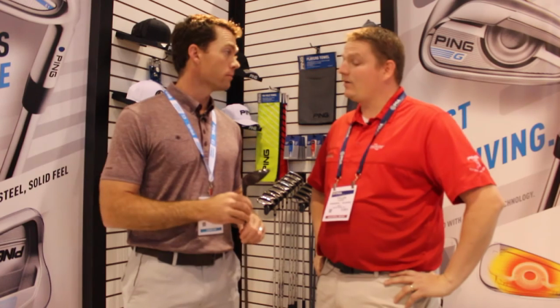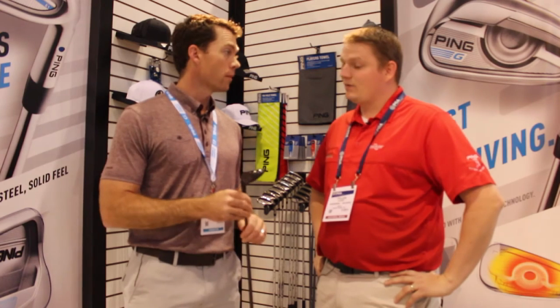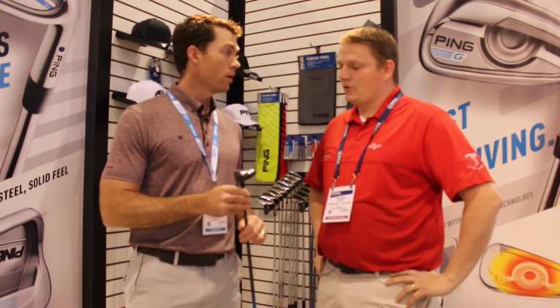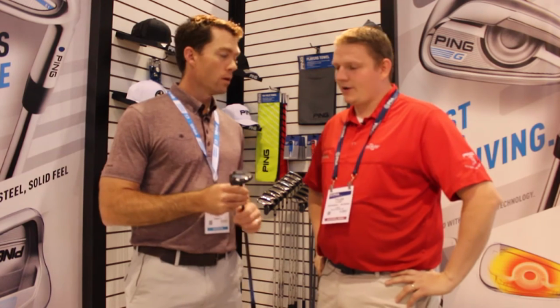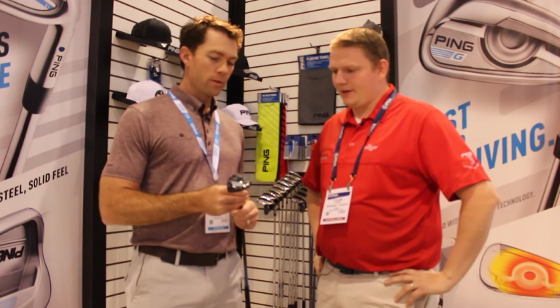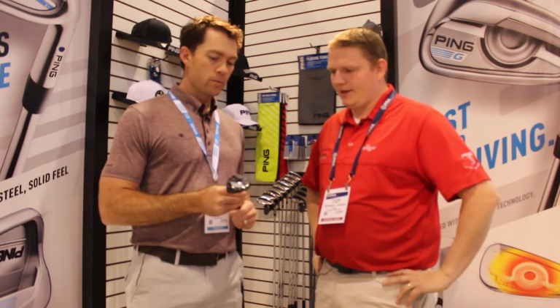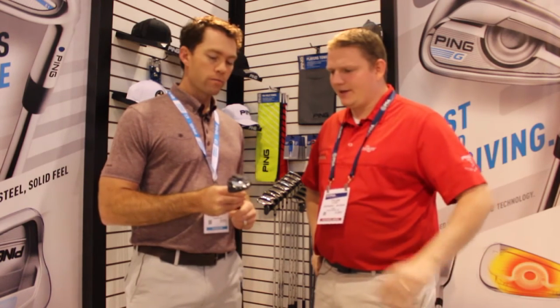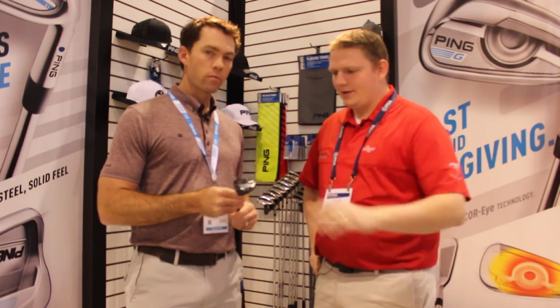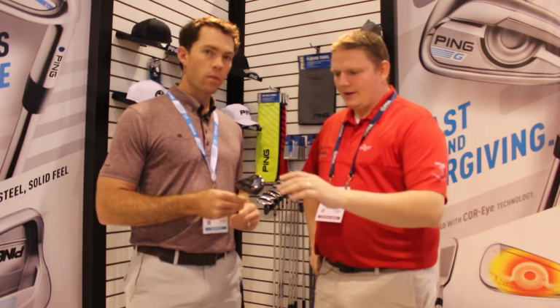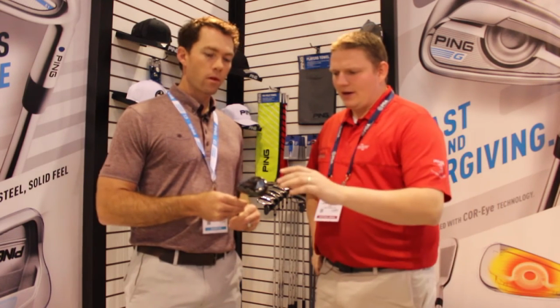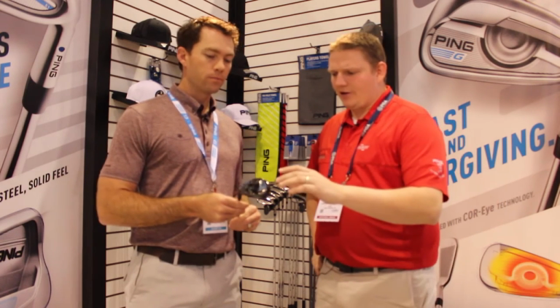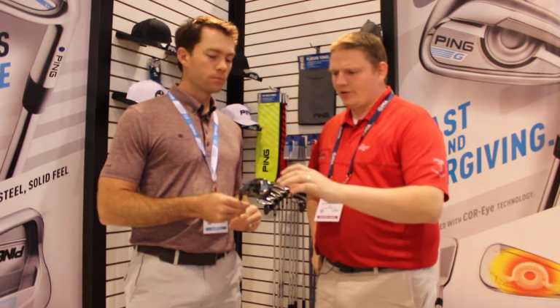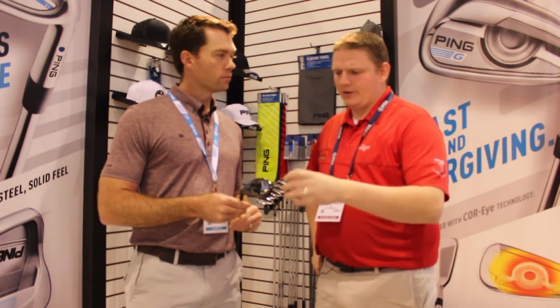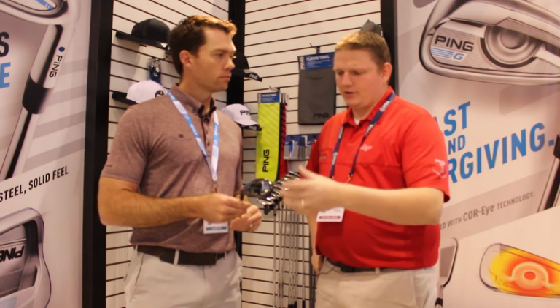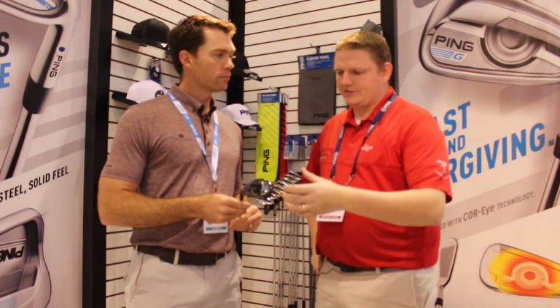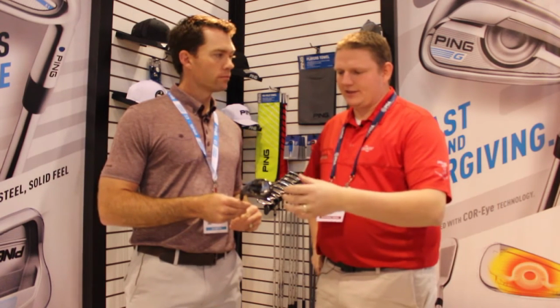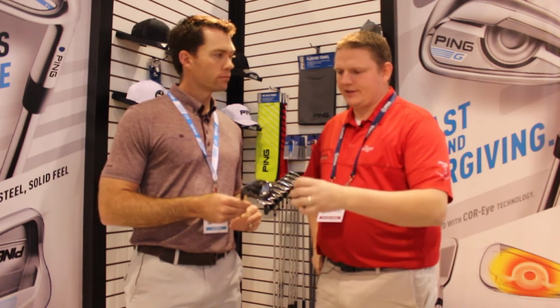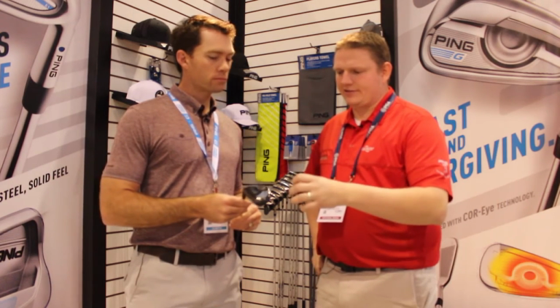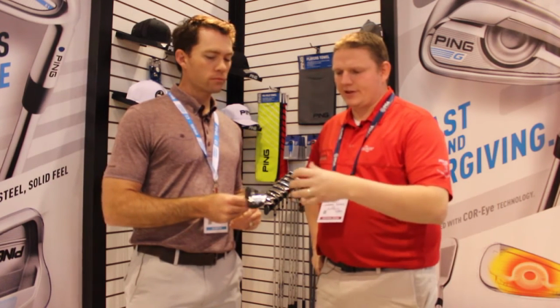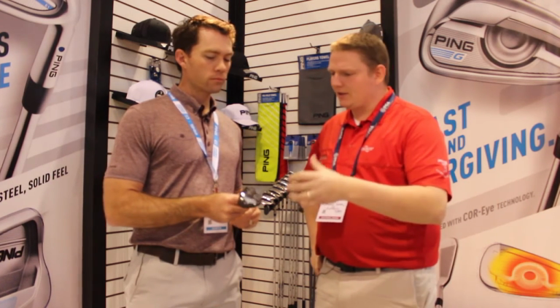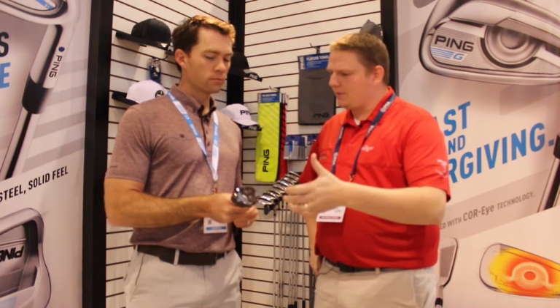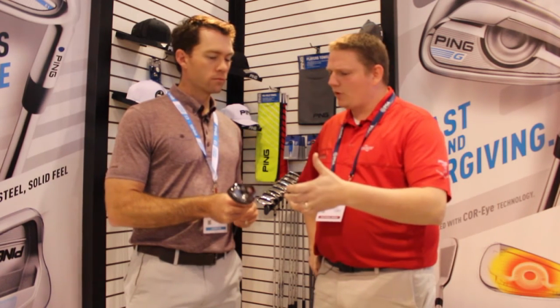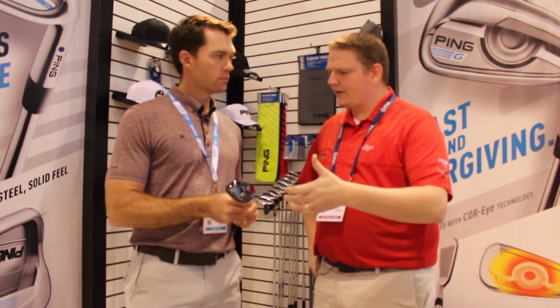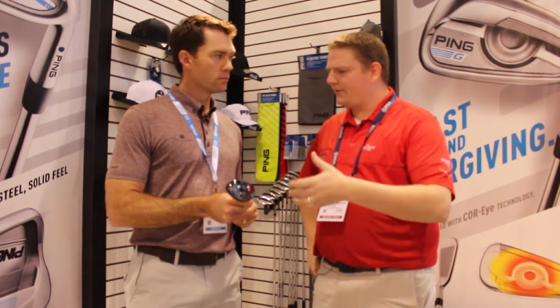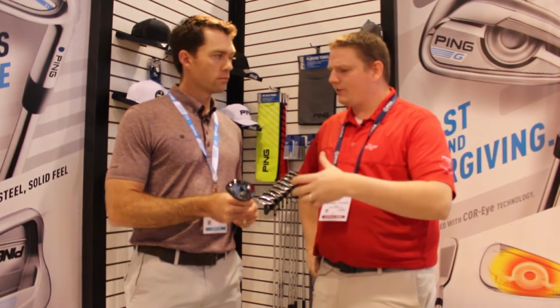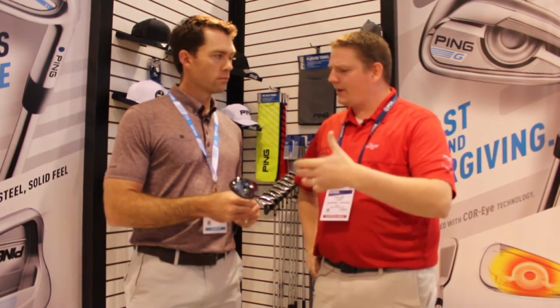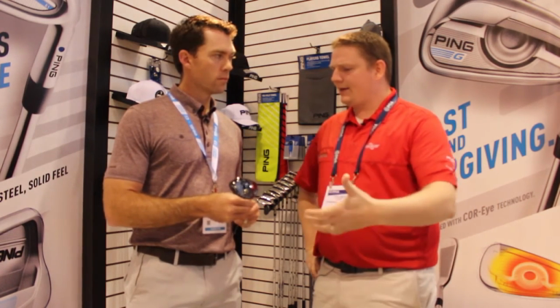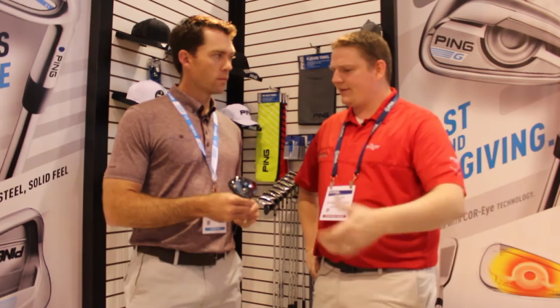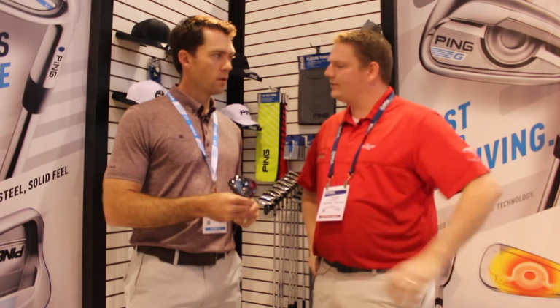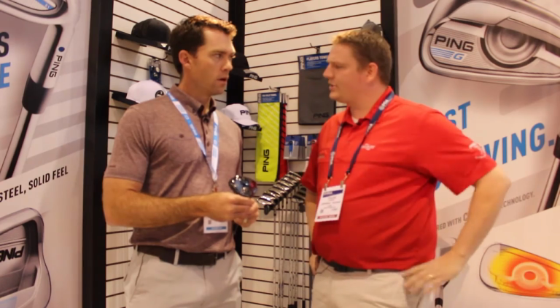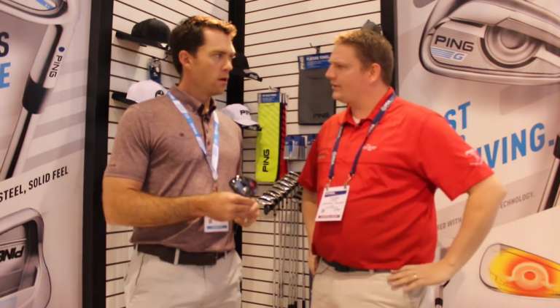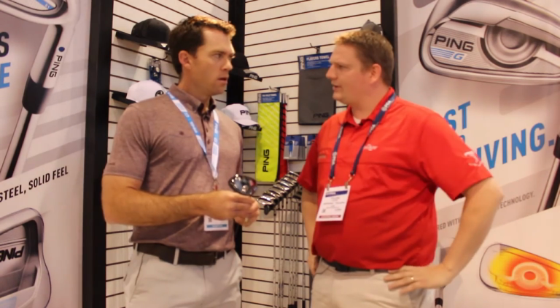Wow, quite a bit. And also, it looks like it's going to be a little bit more forgiving than what we had last year in the G30.